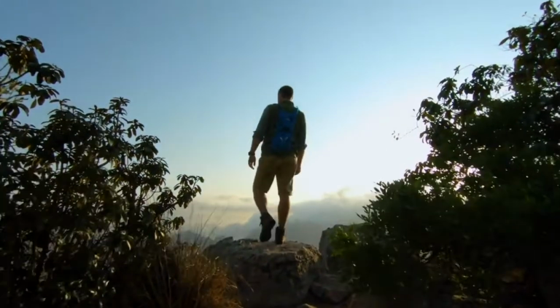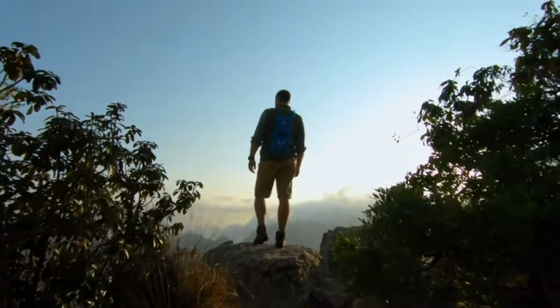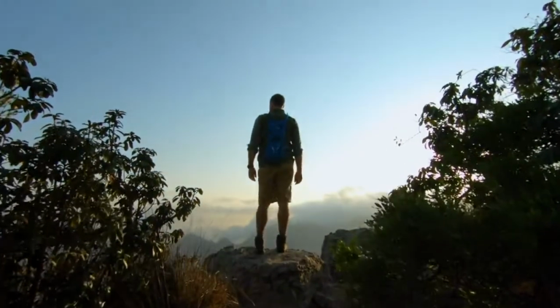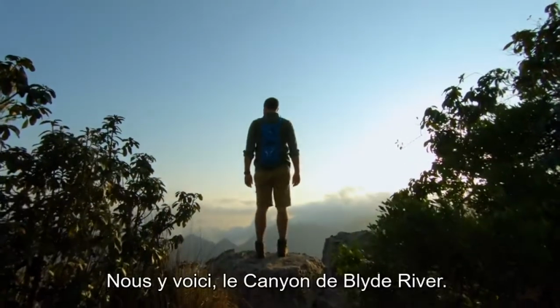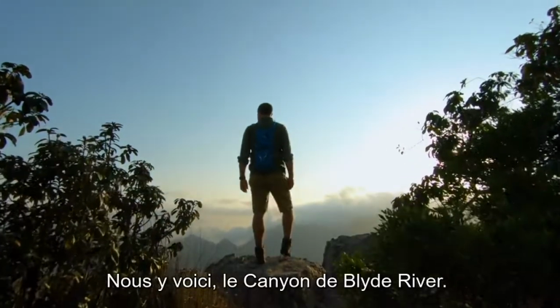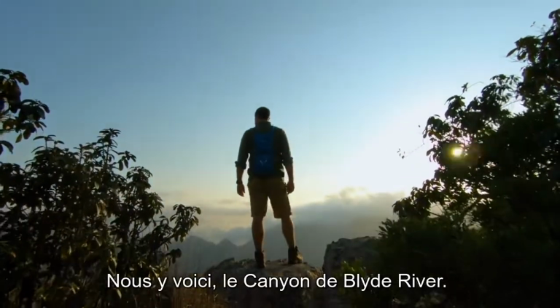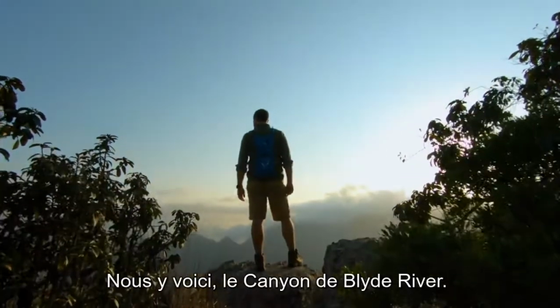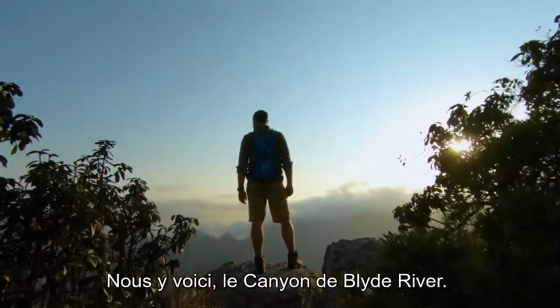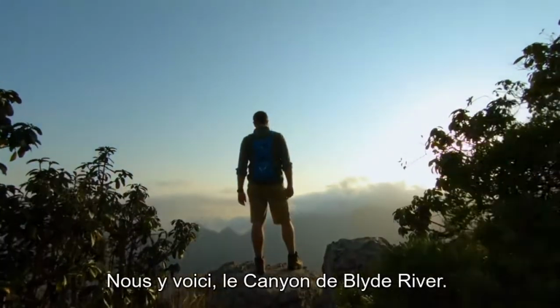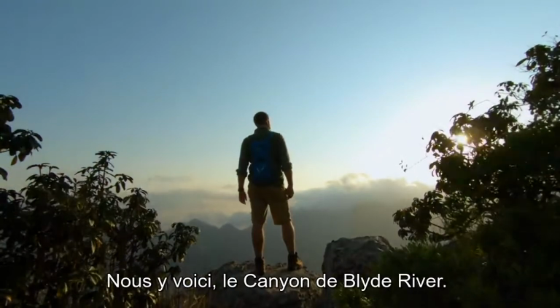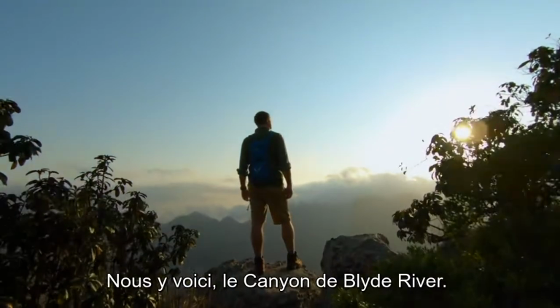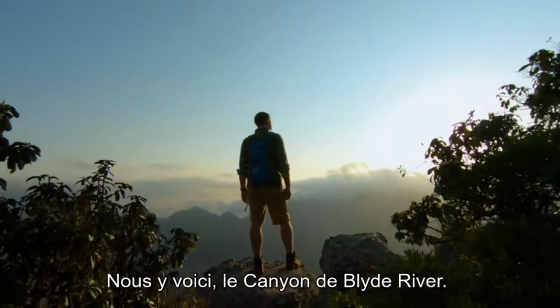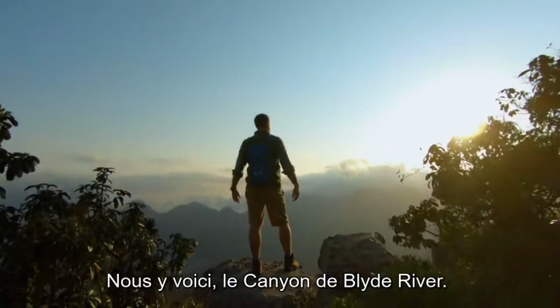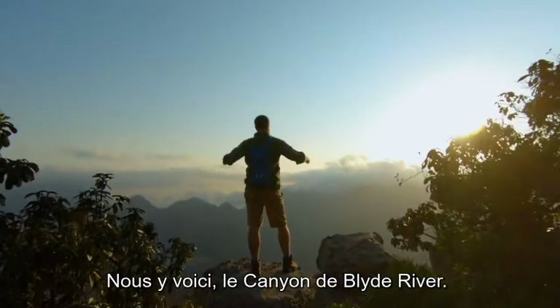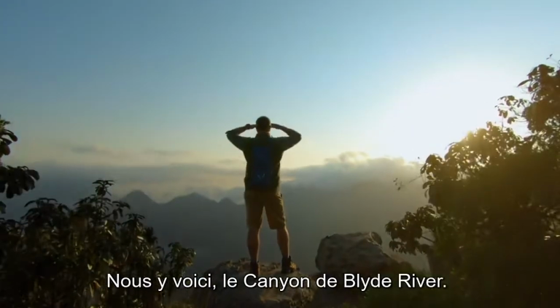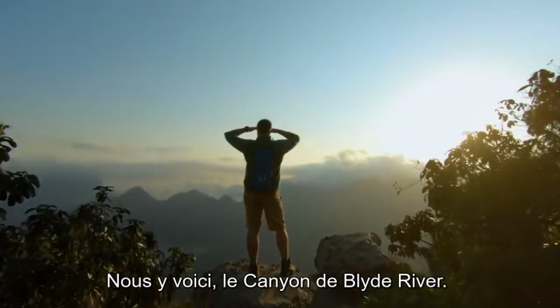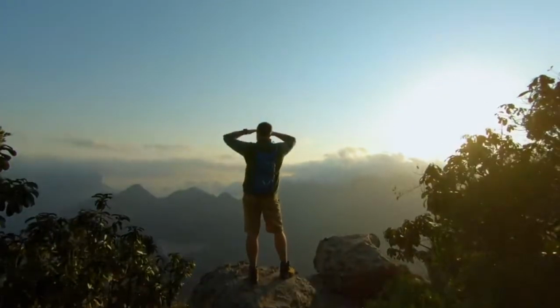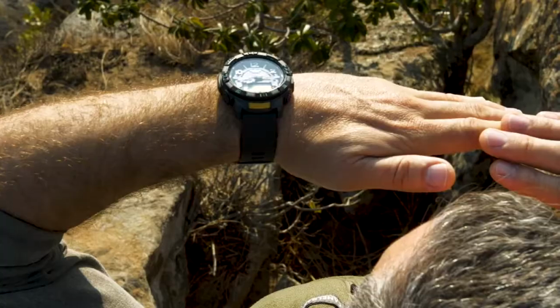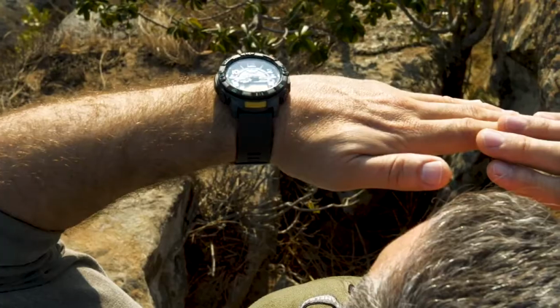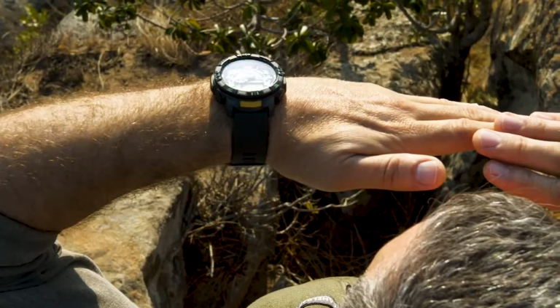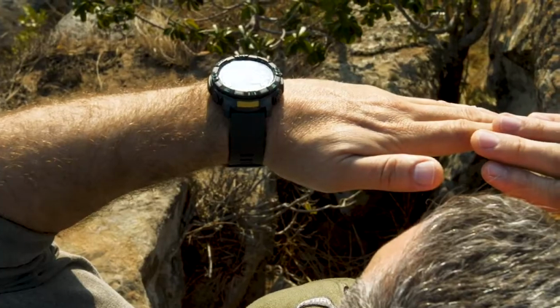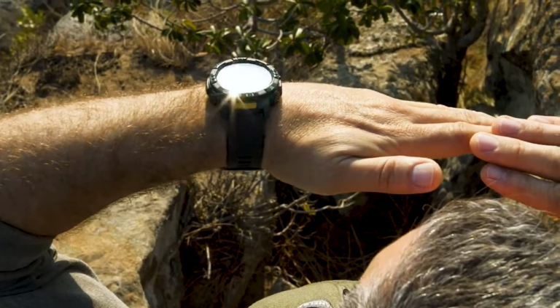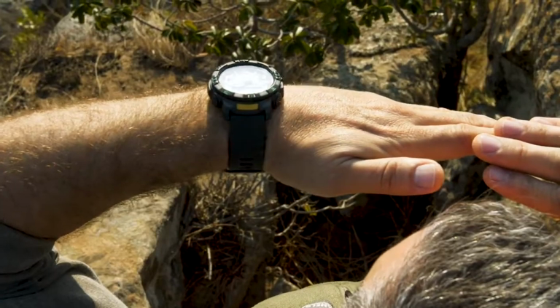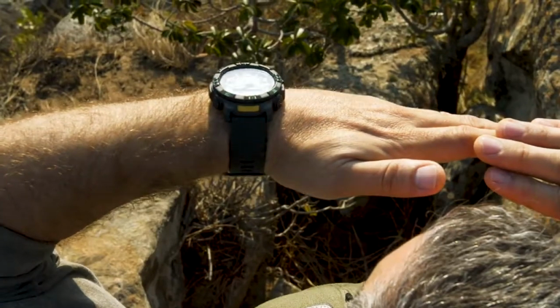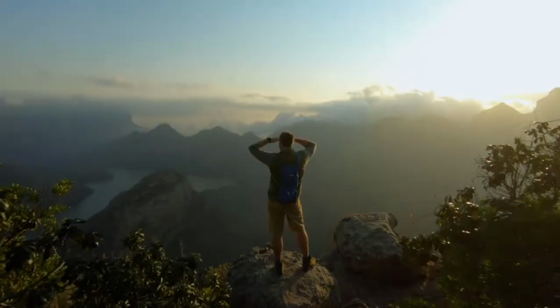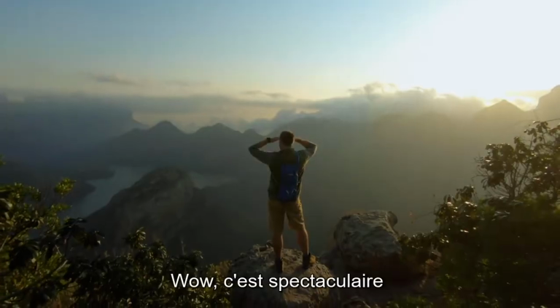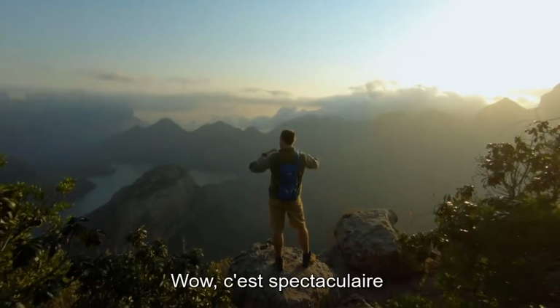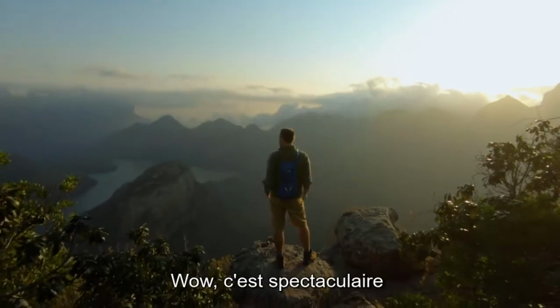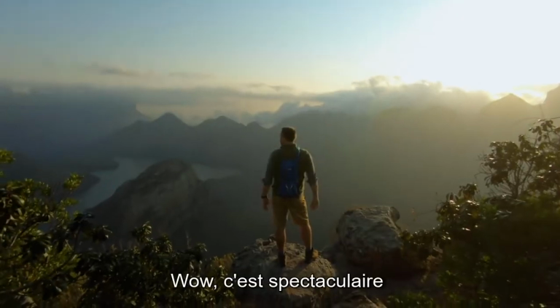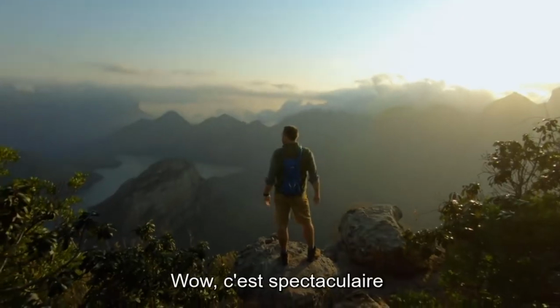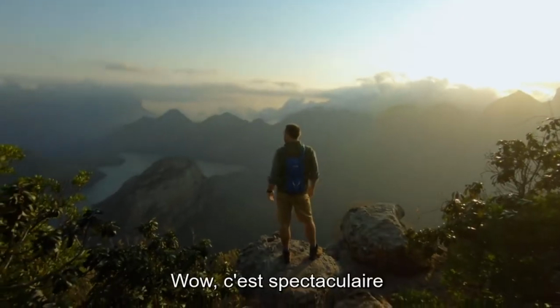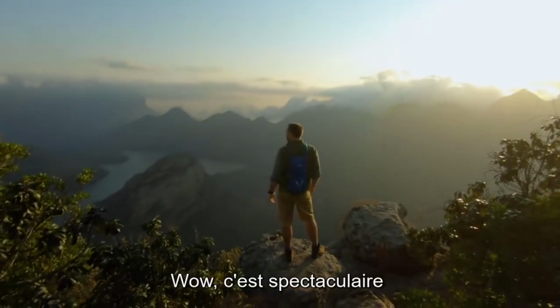Here we are — the Blader River Canyon. Wow, it's spectacular.